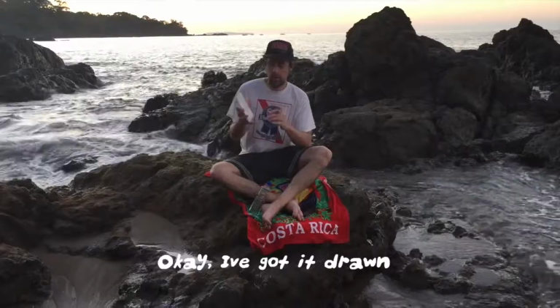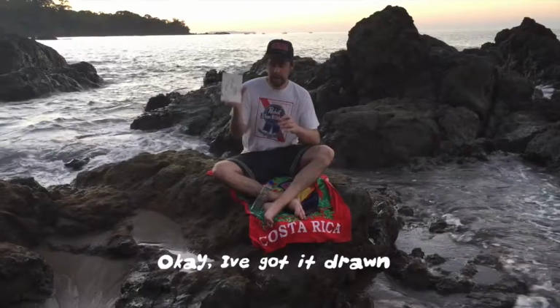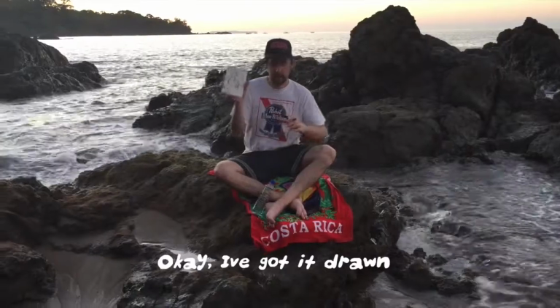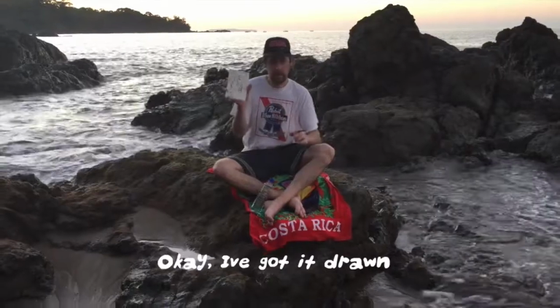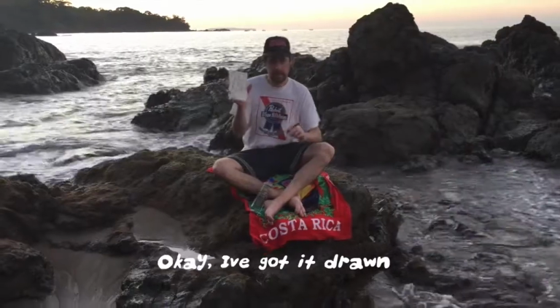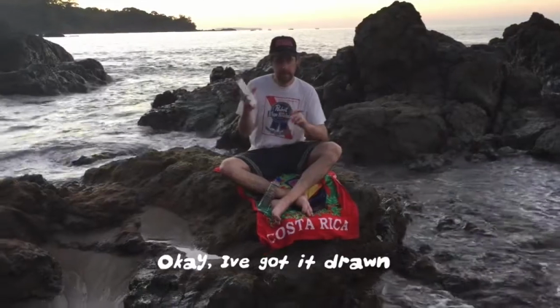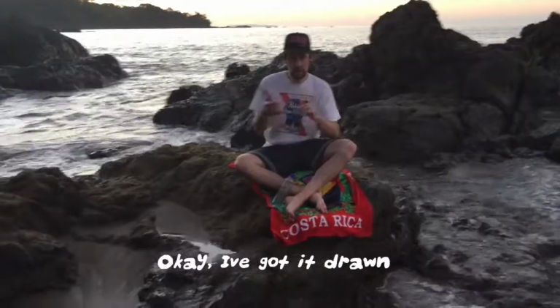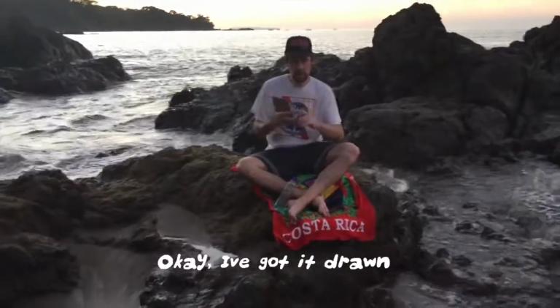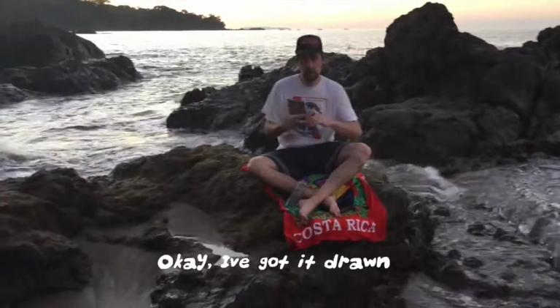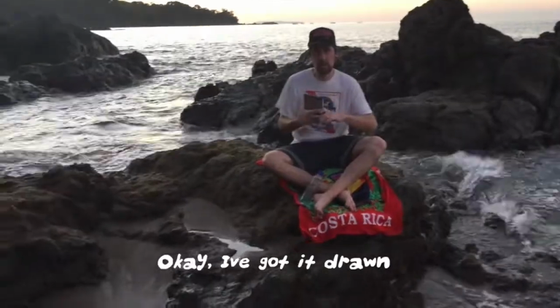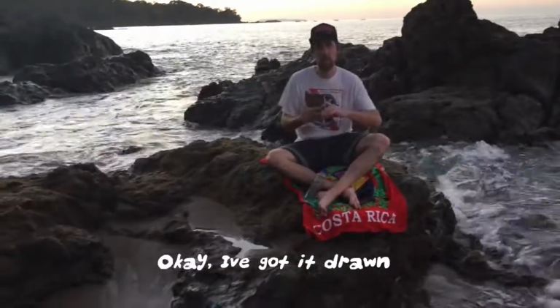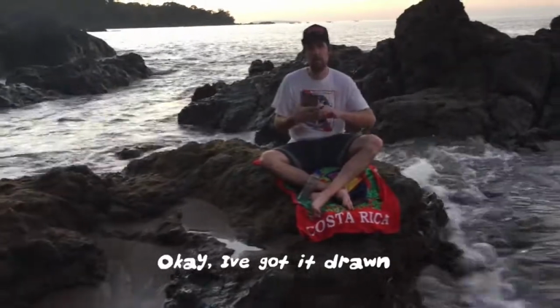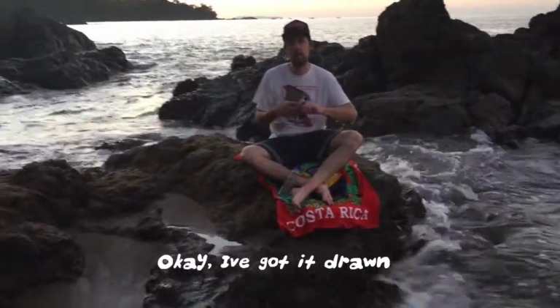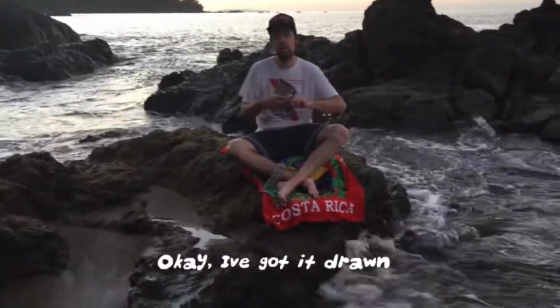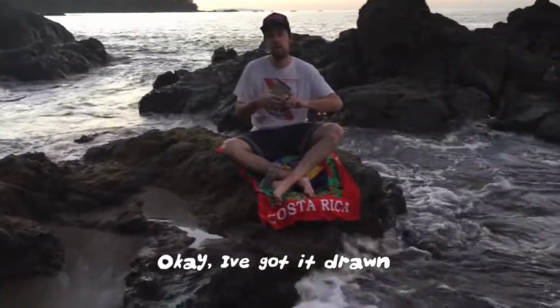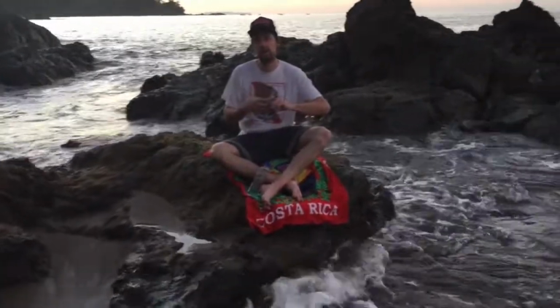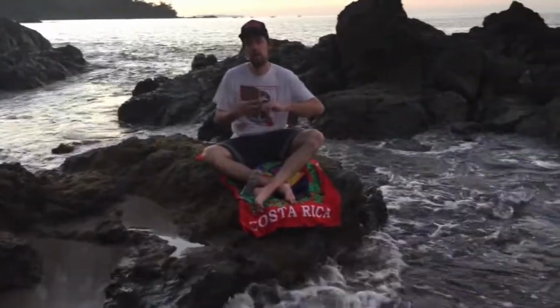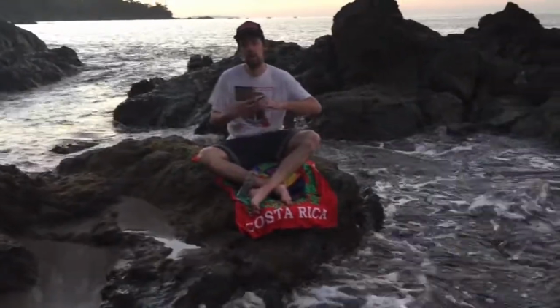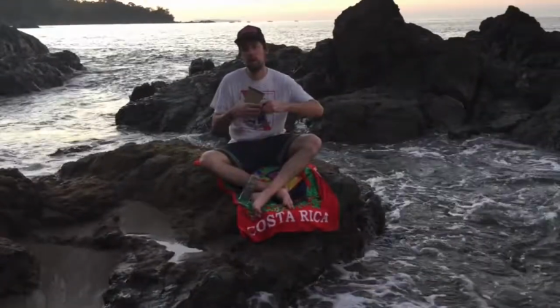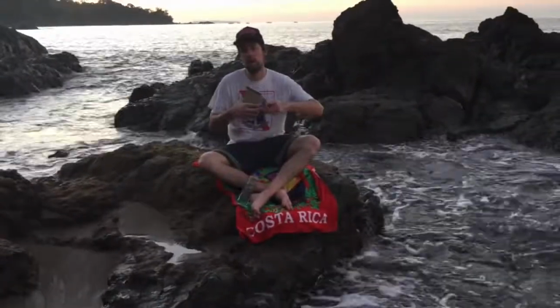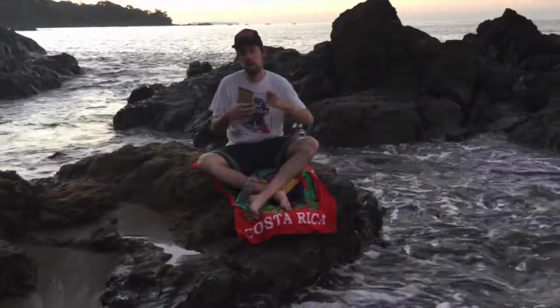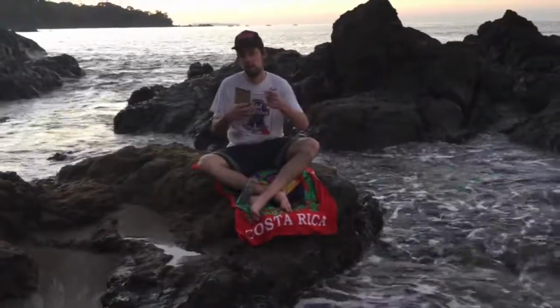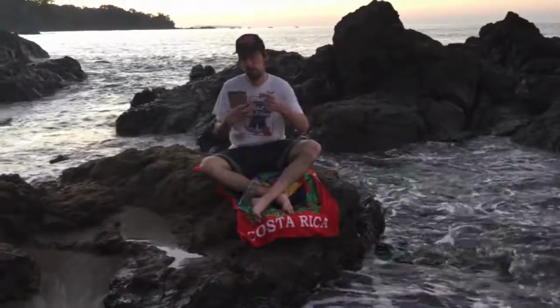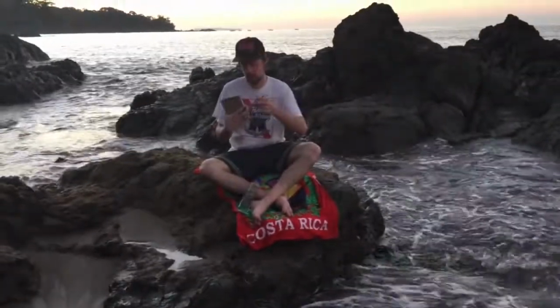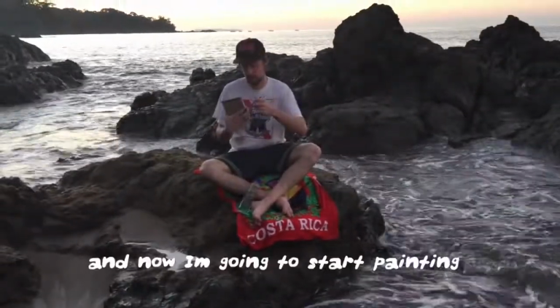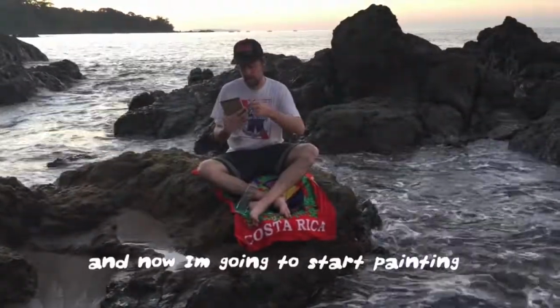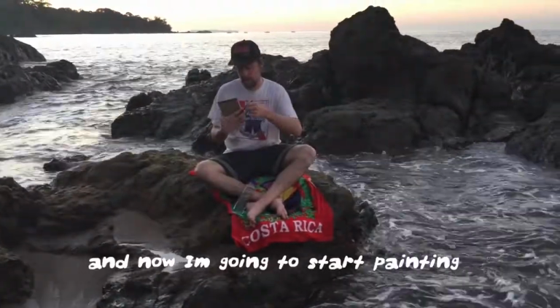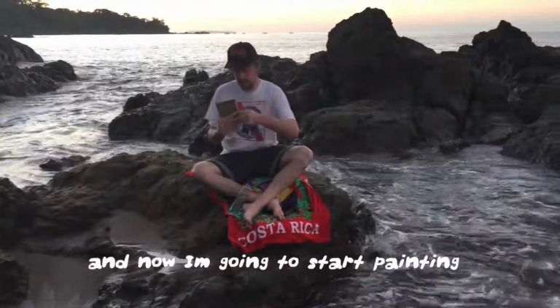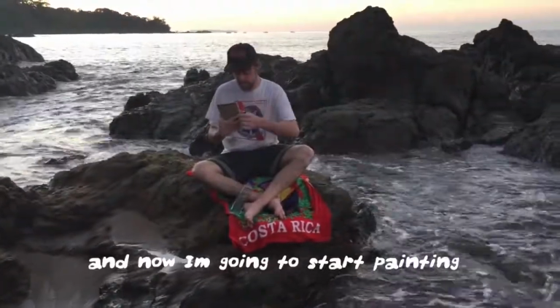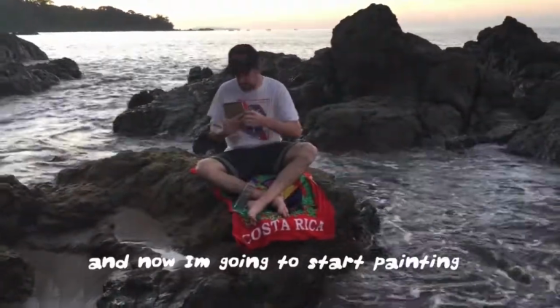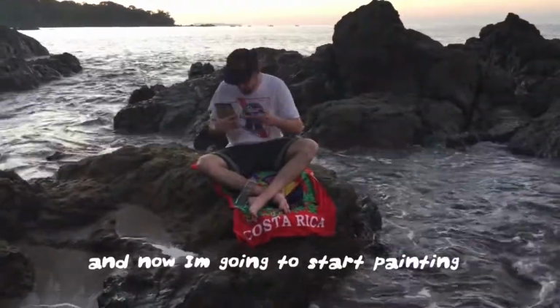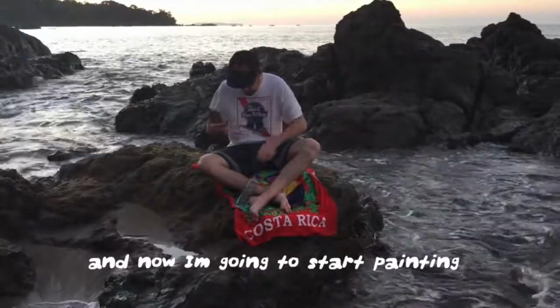I got it drawn. And now I'm going to start painting.